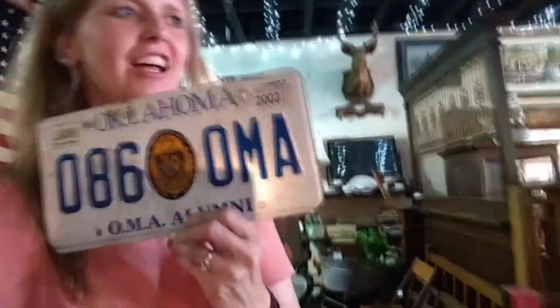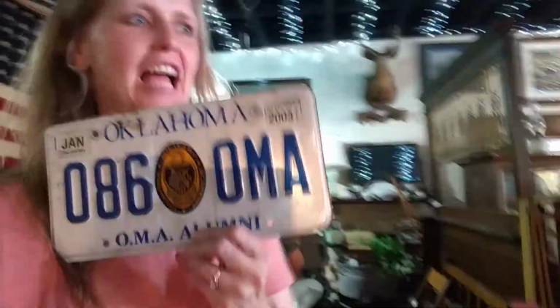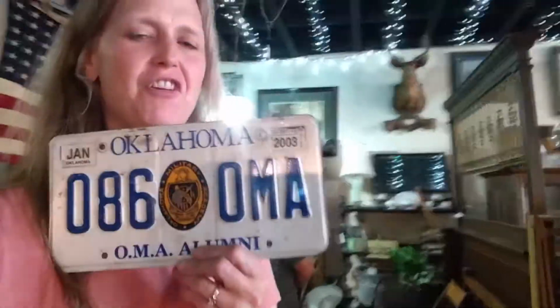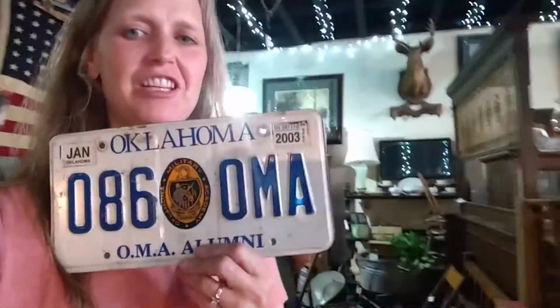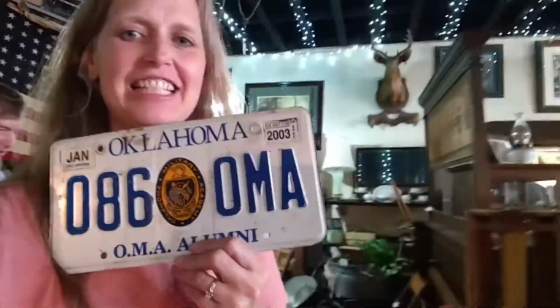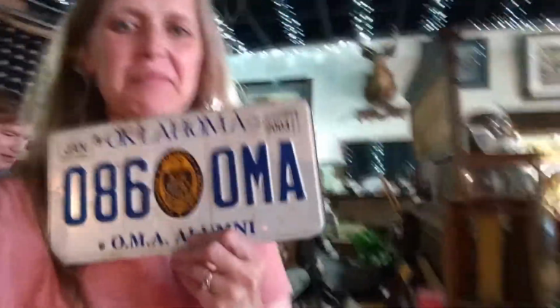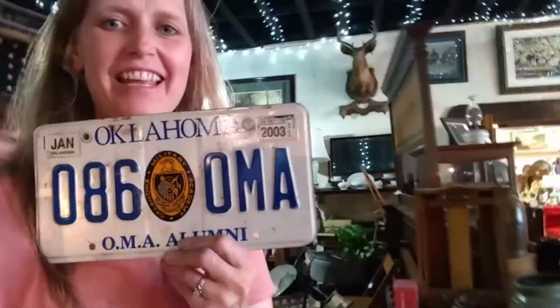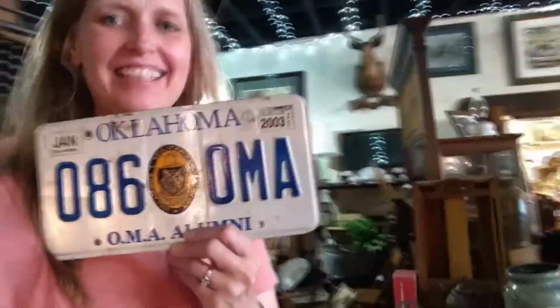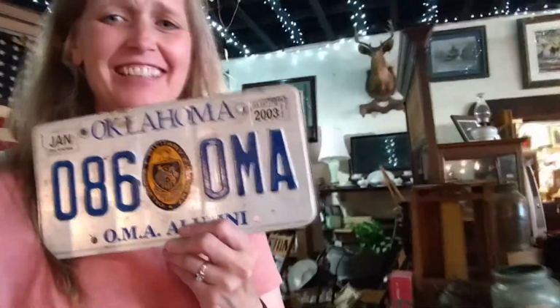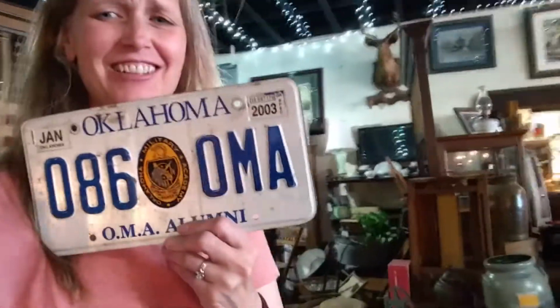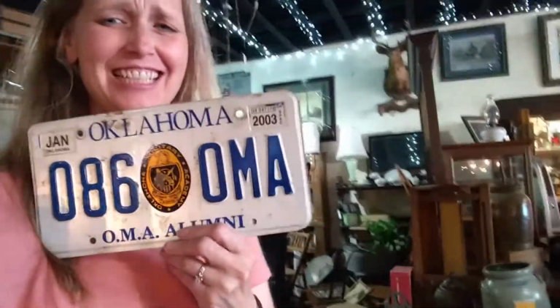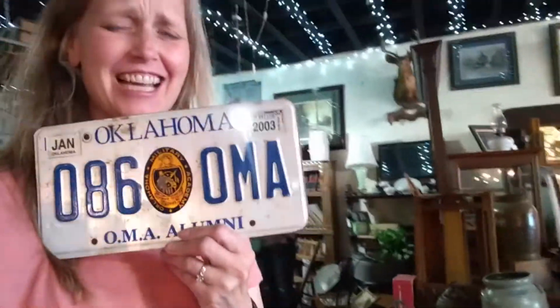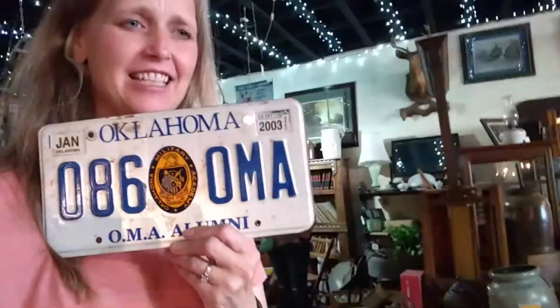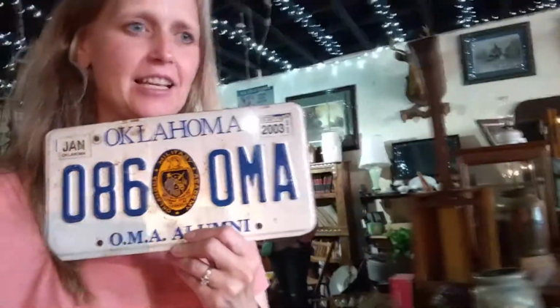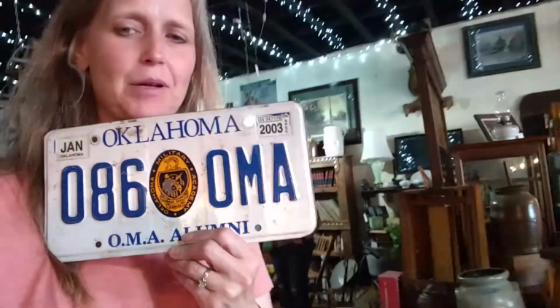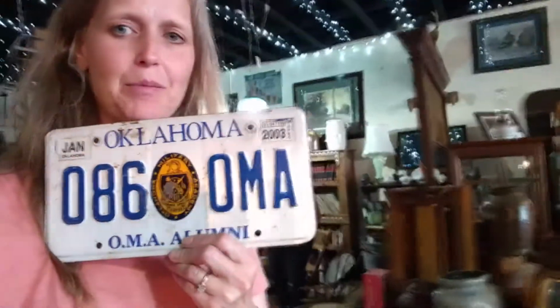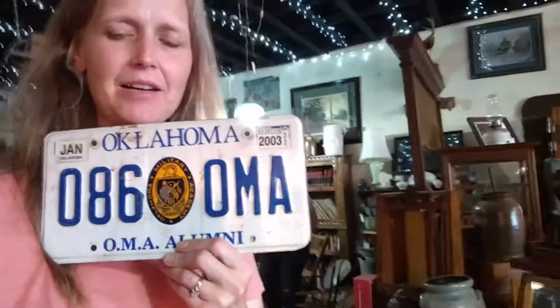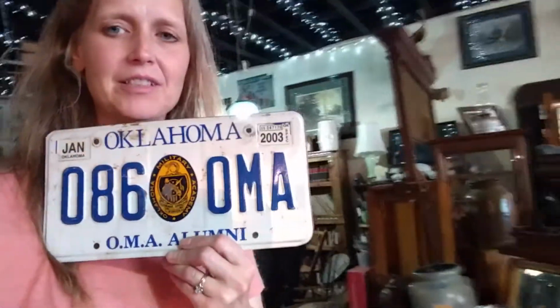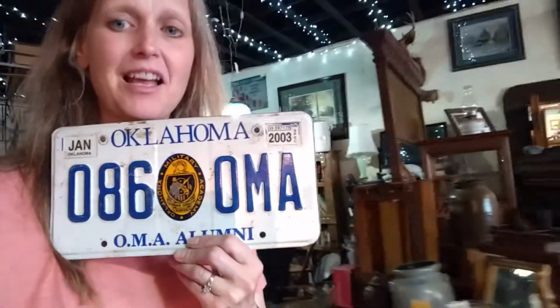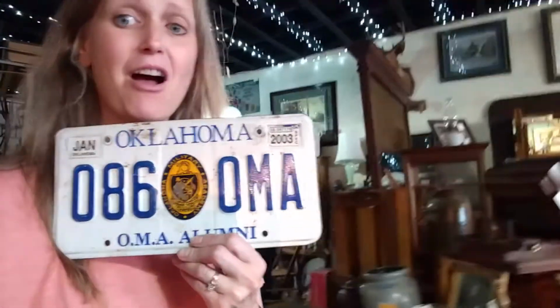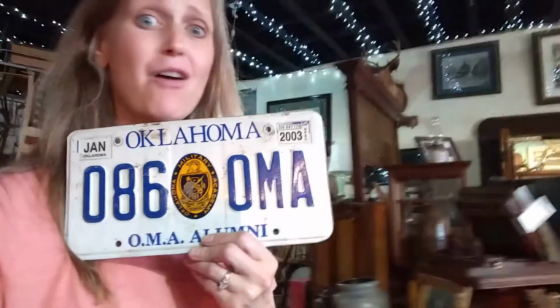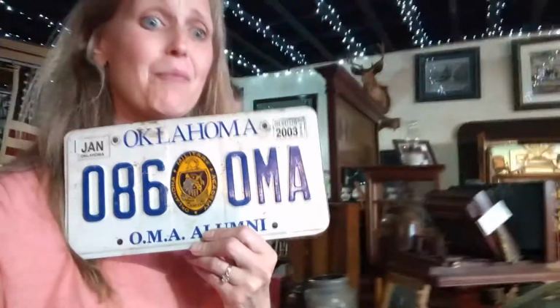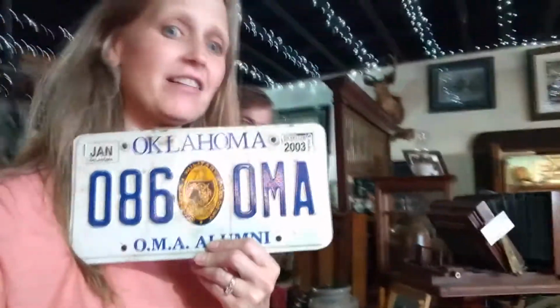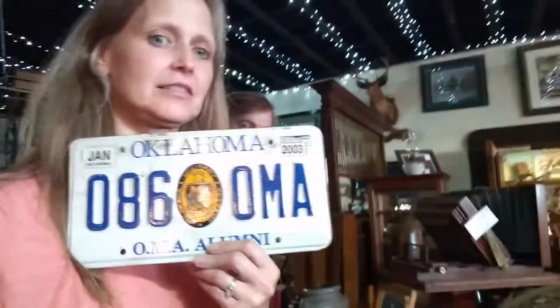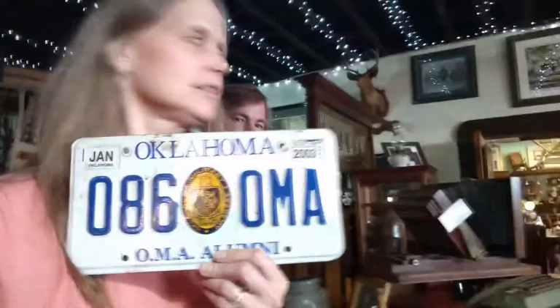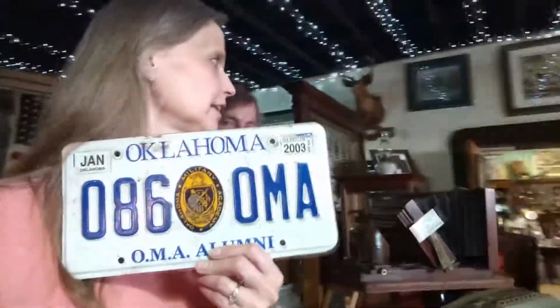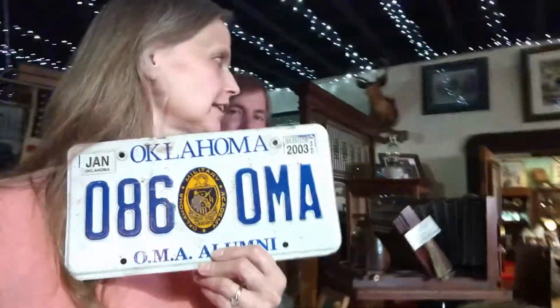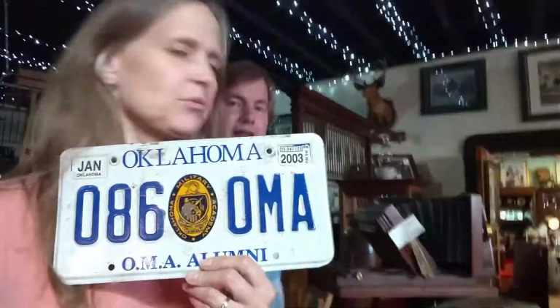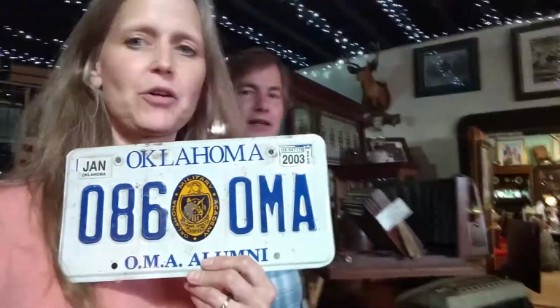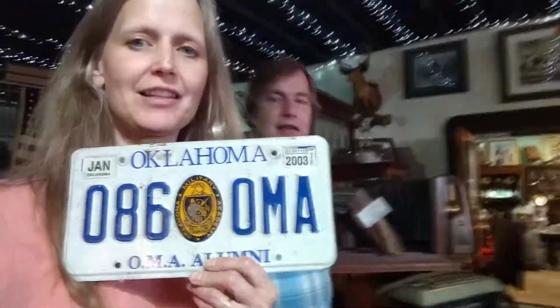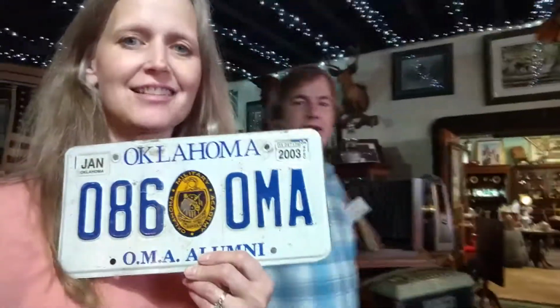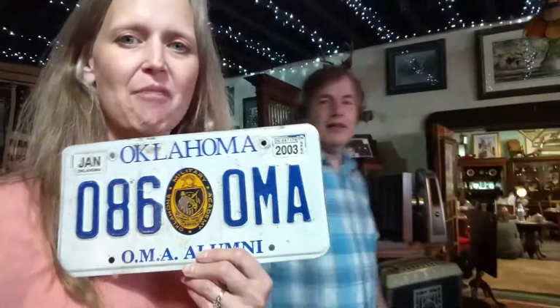I found a license plate — look at what it says. It's probably backwards. That's what my grandkids call me.